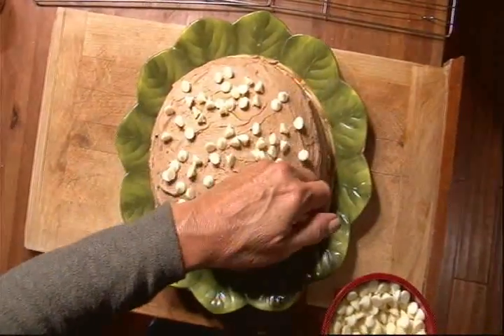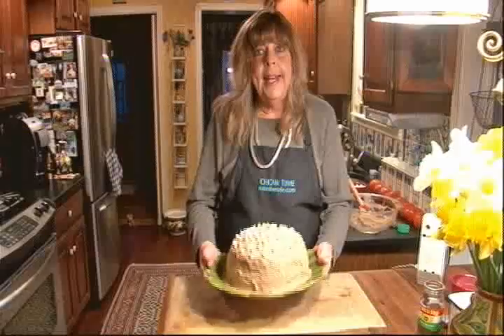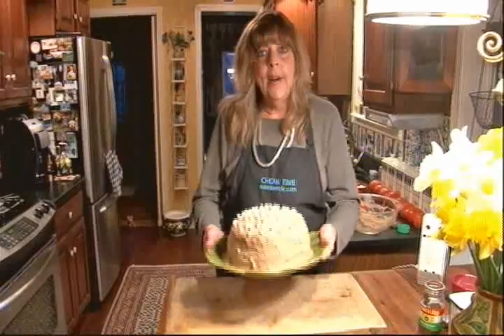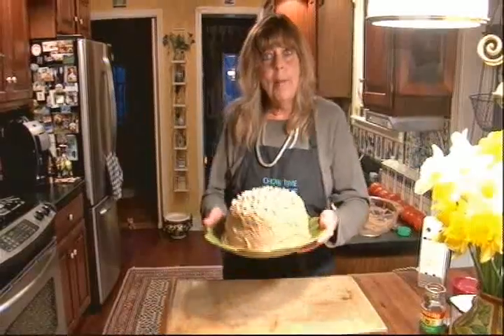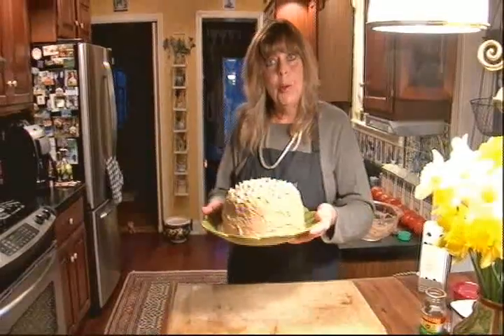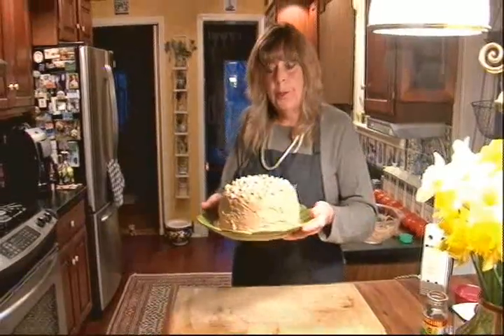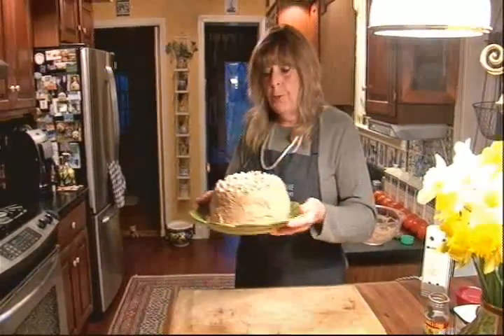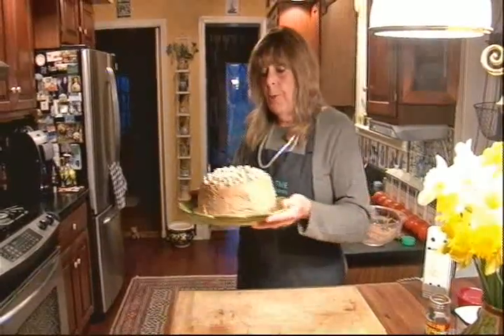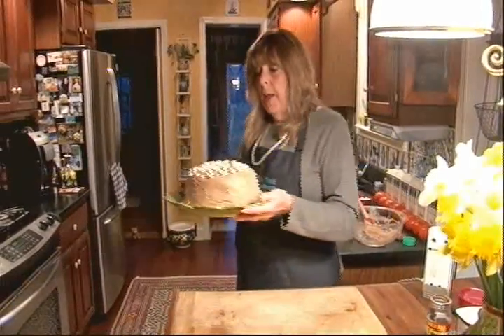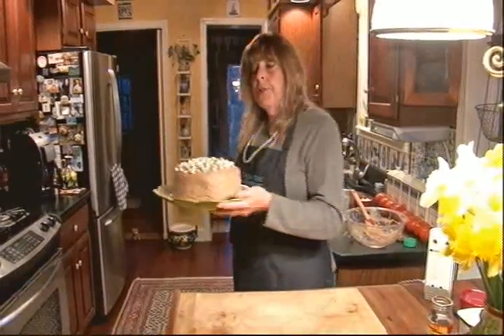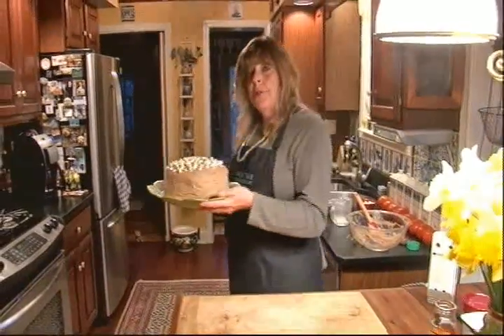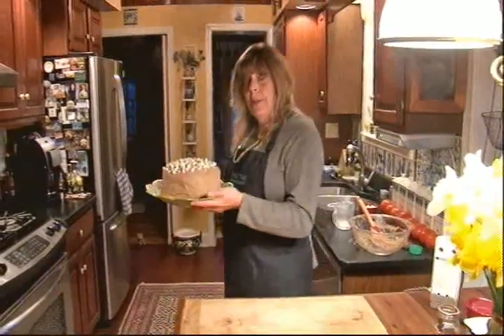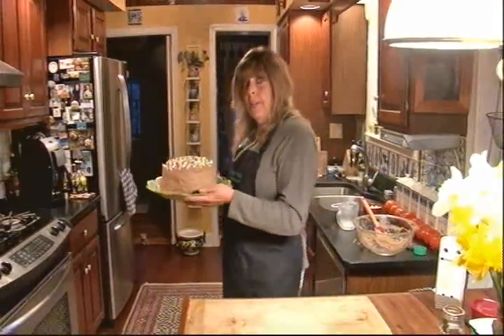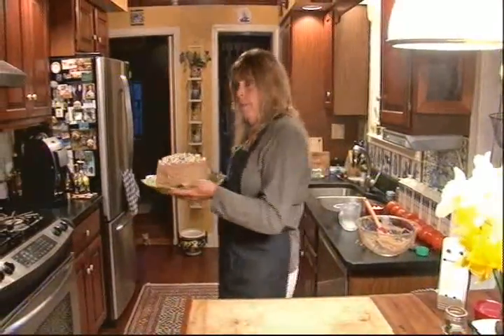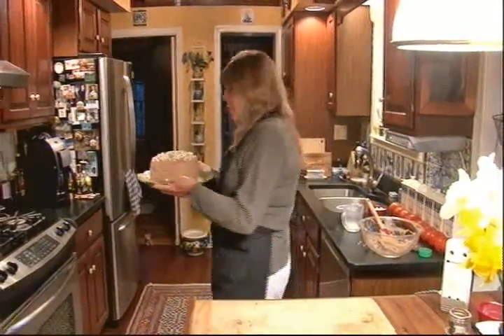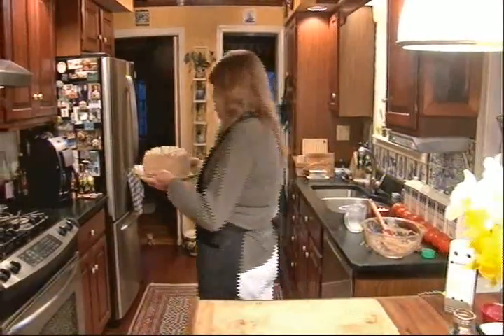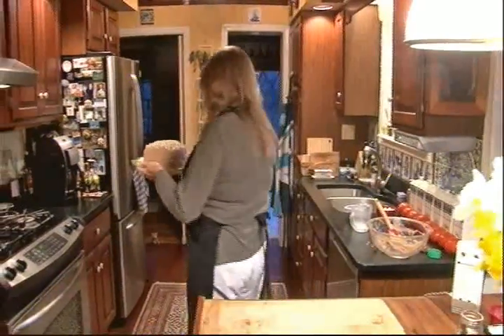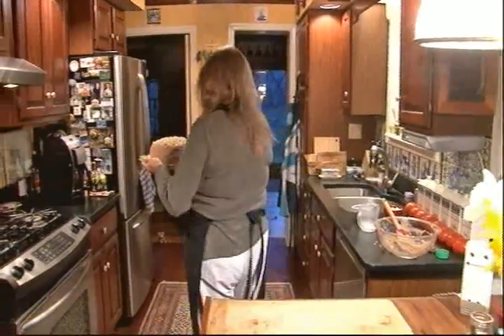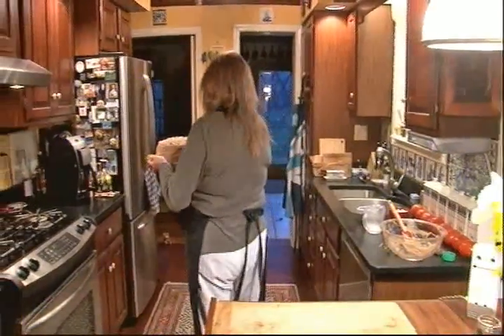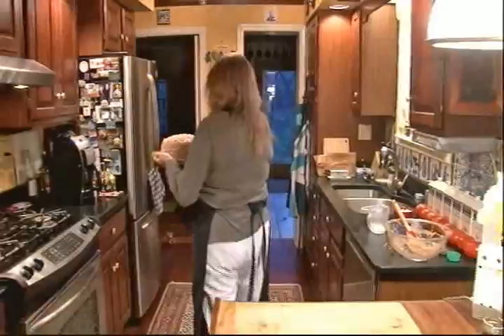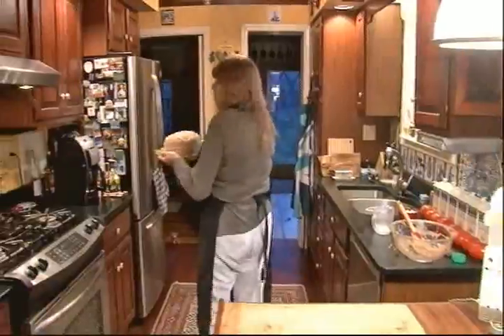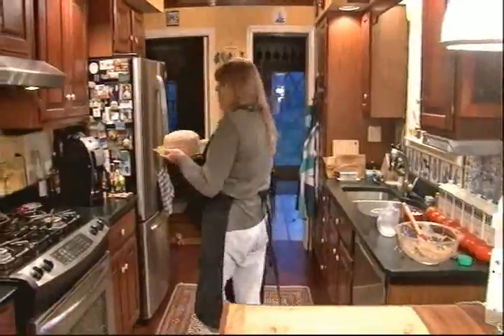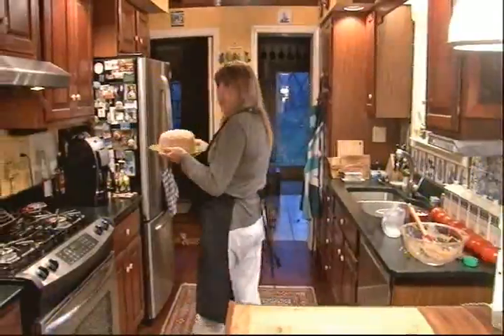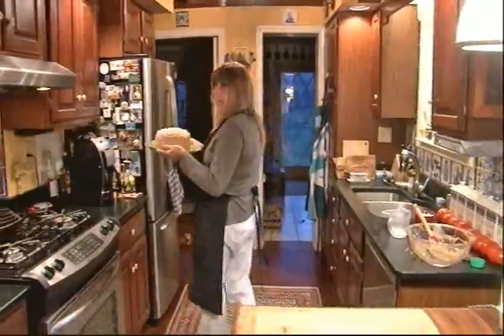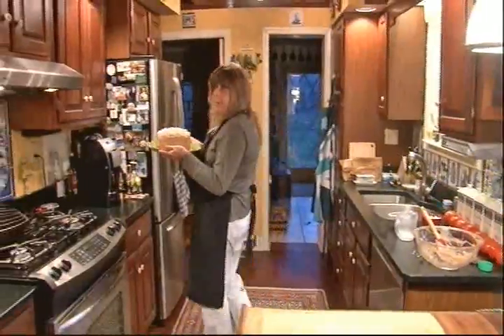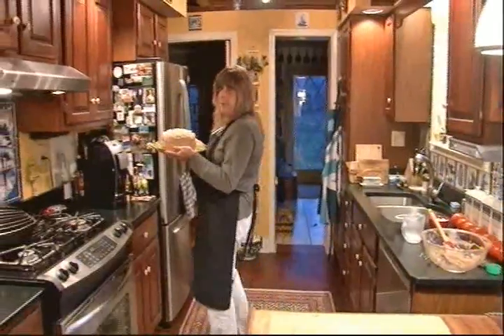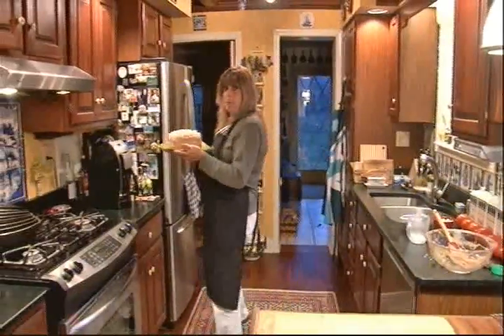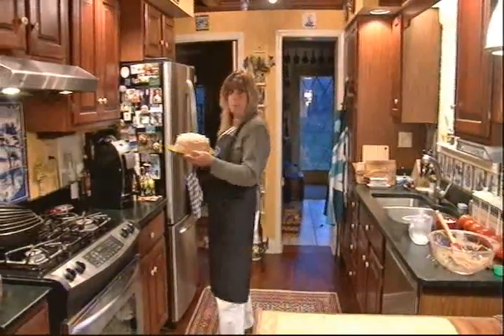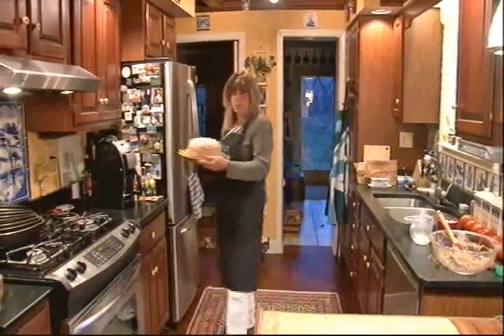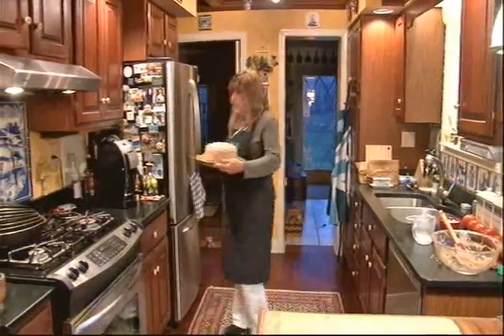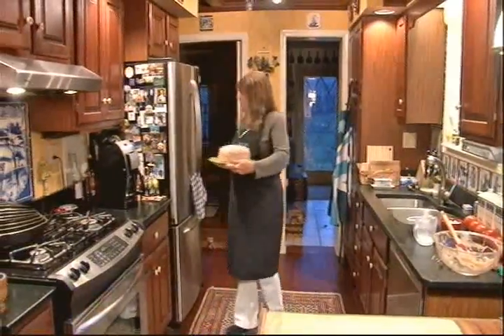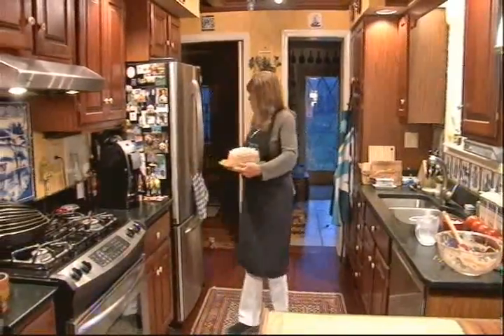Now I'm going to store it in the refrigerator until Elizabeth's birthday tomorrow.